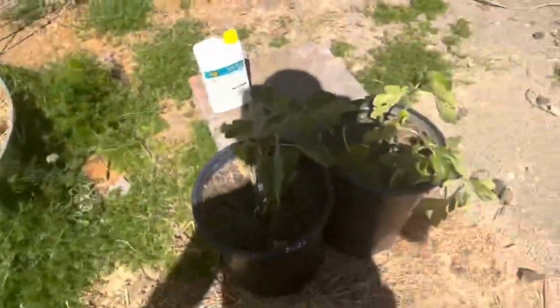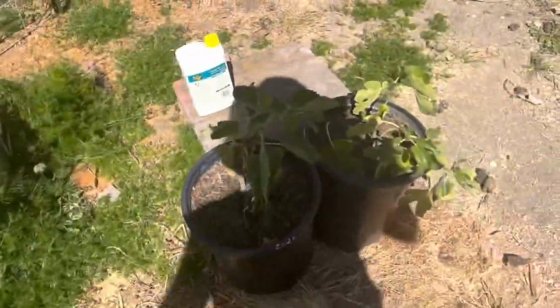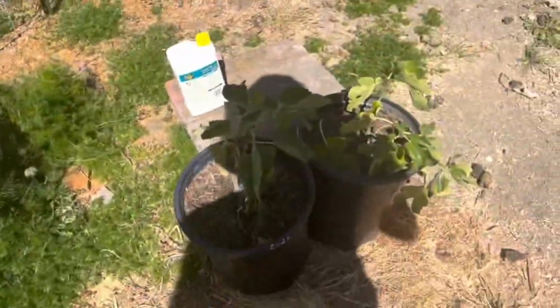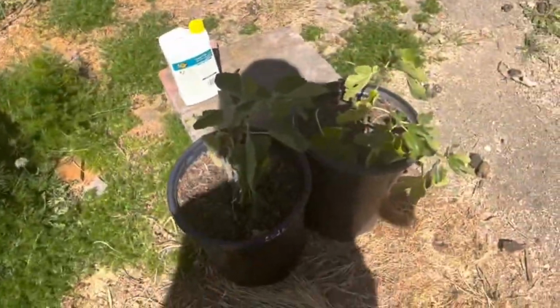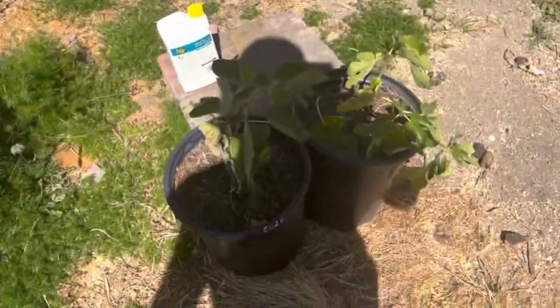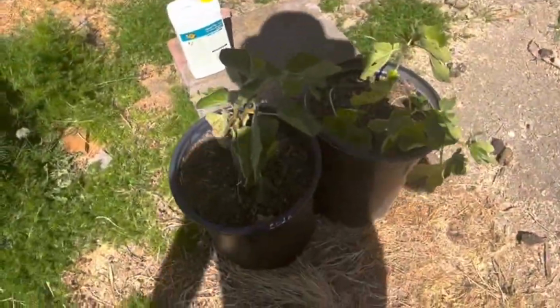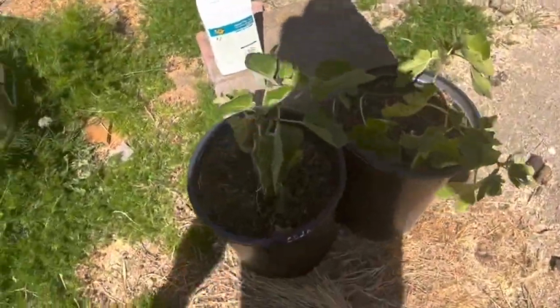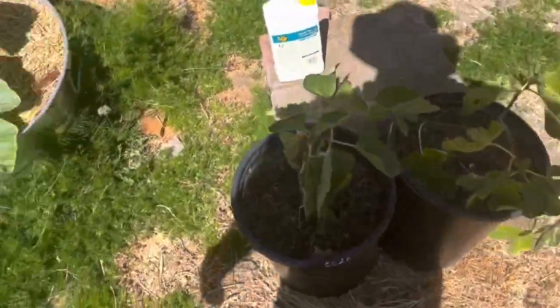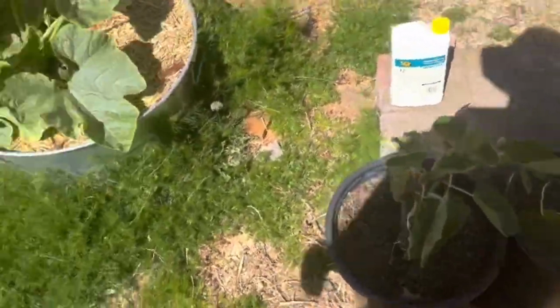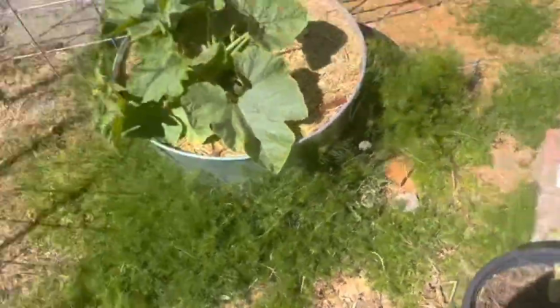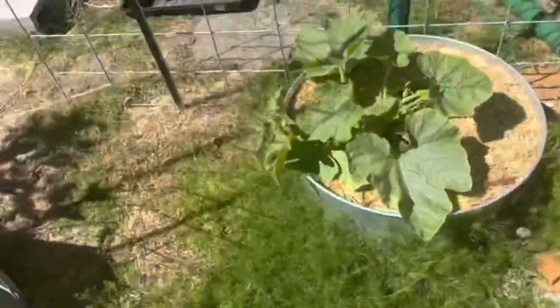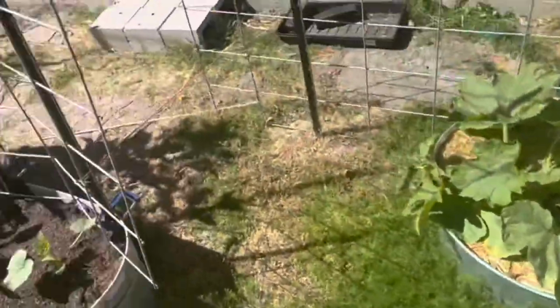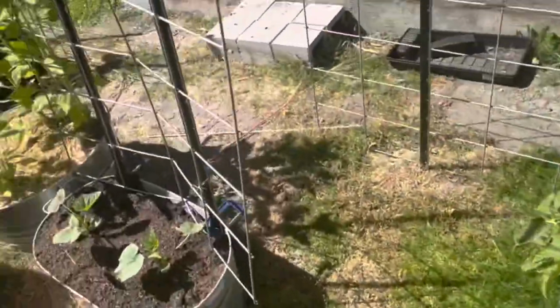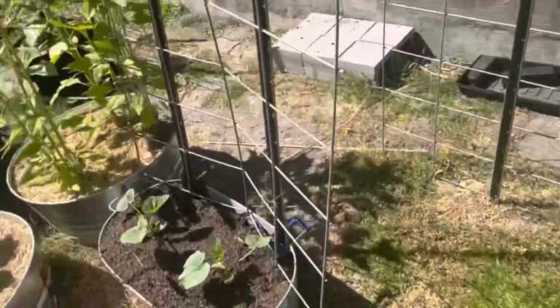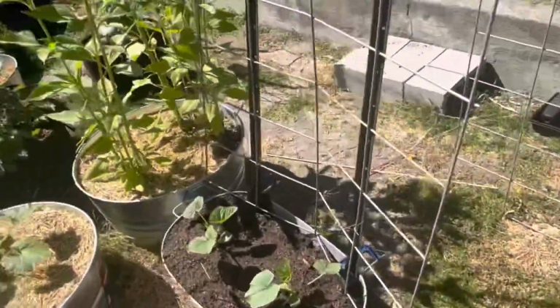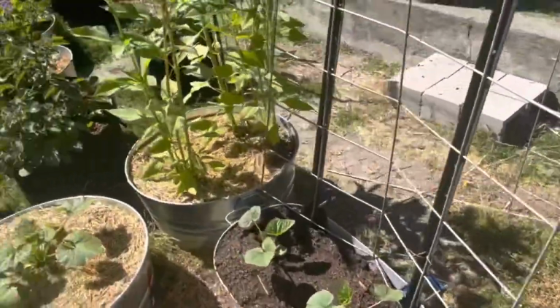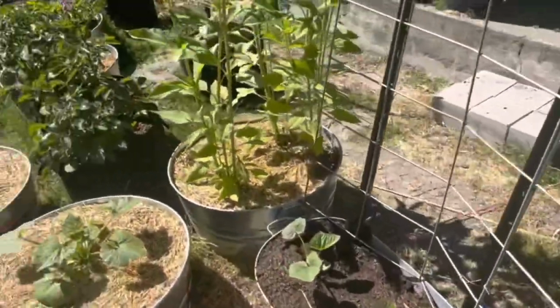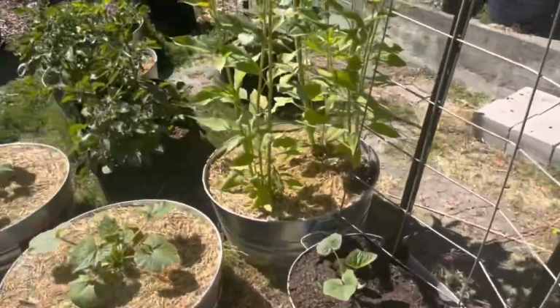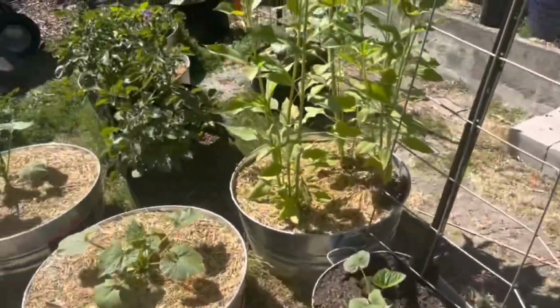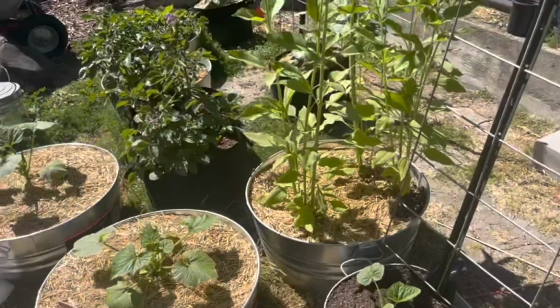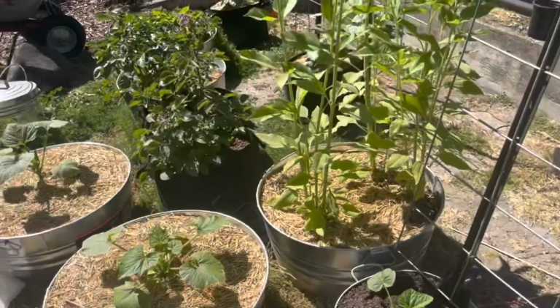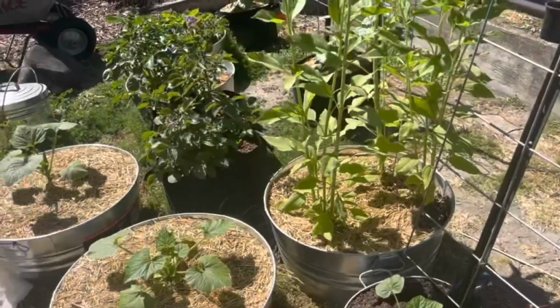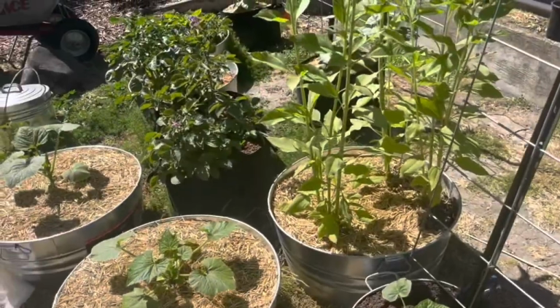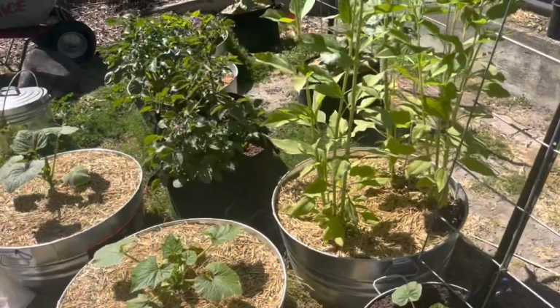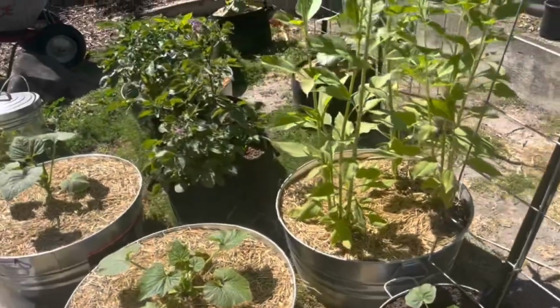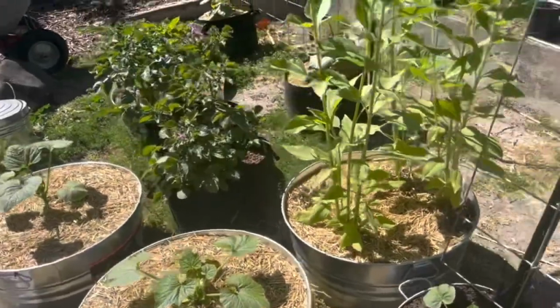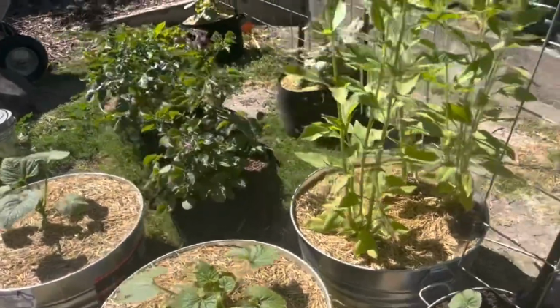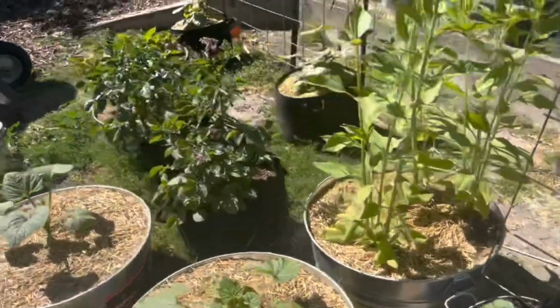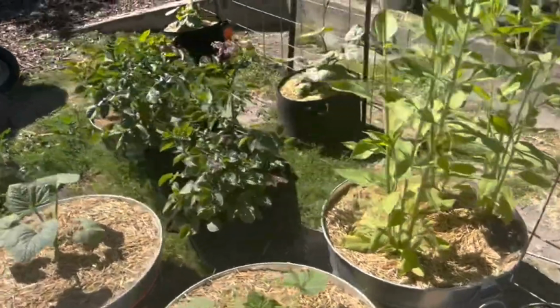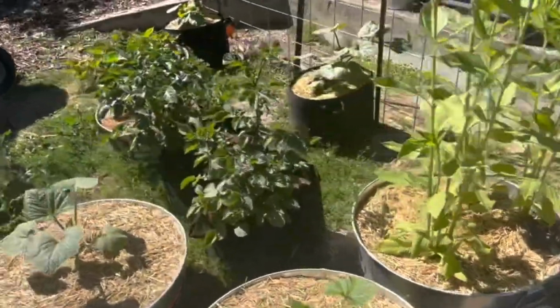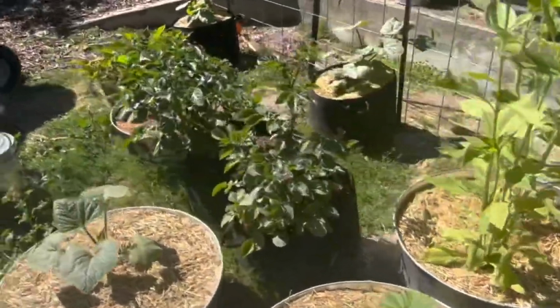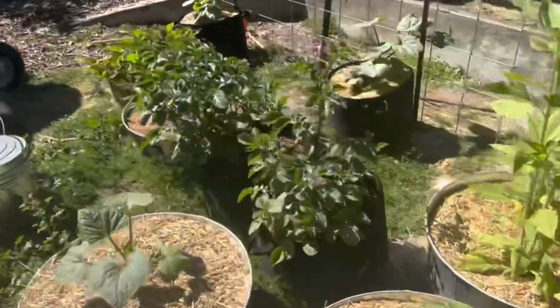A couple of figs I grew from cuttings as transplants.